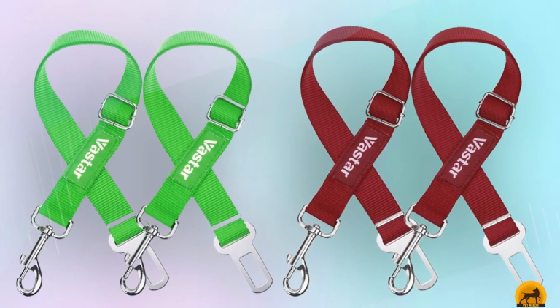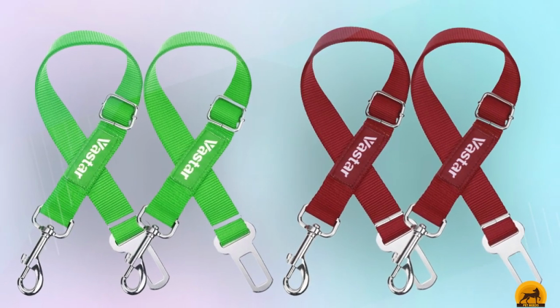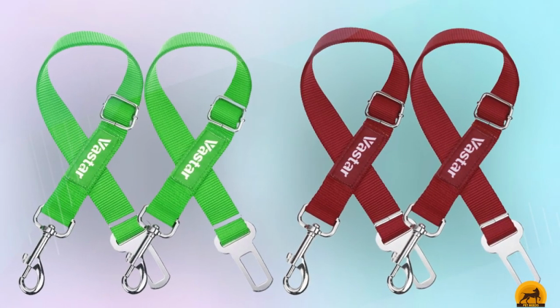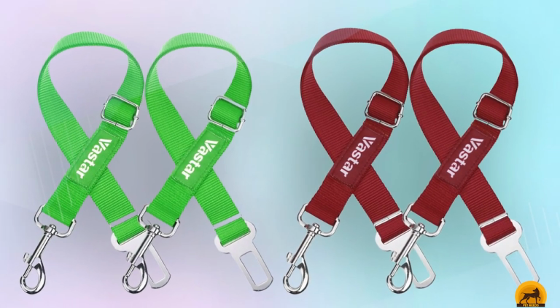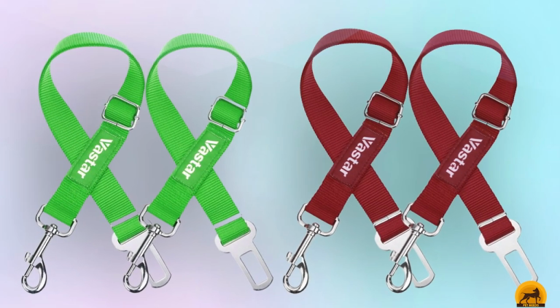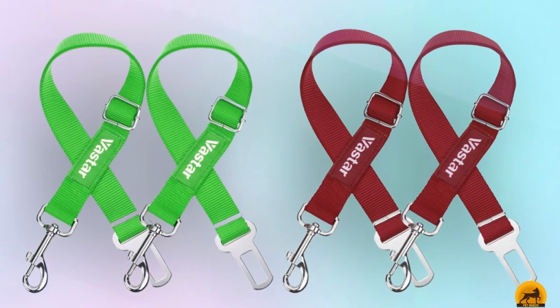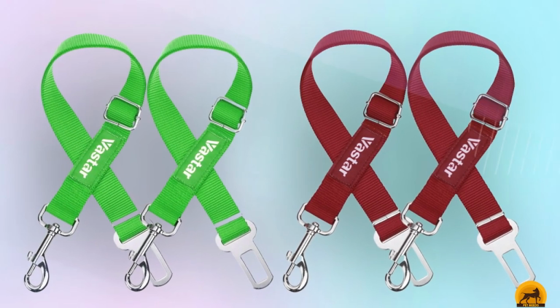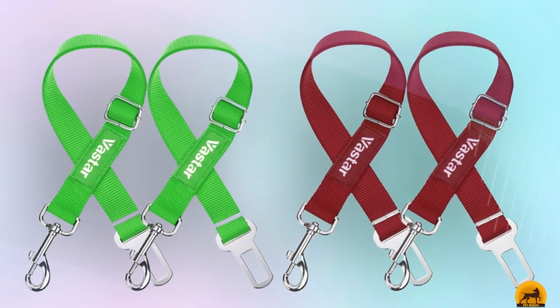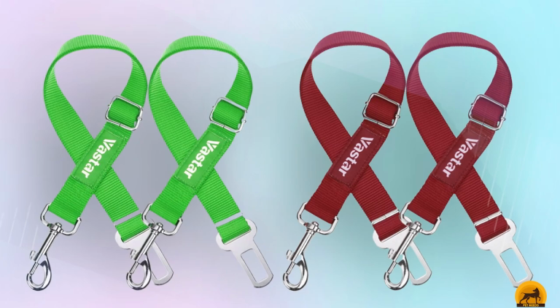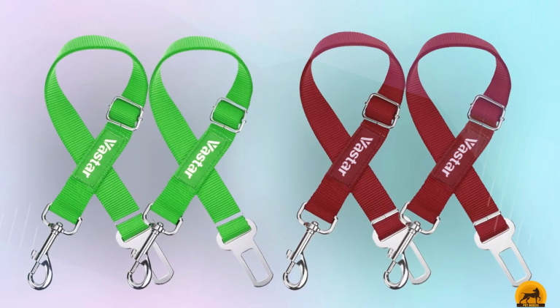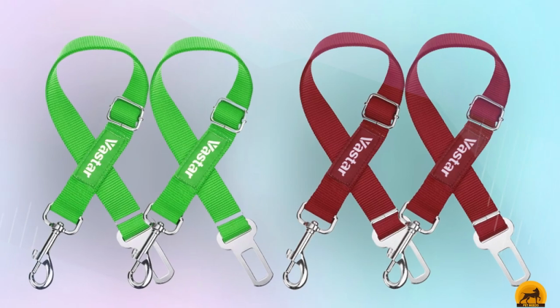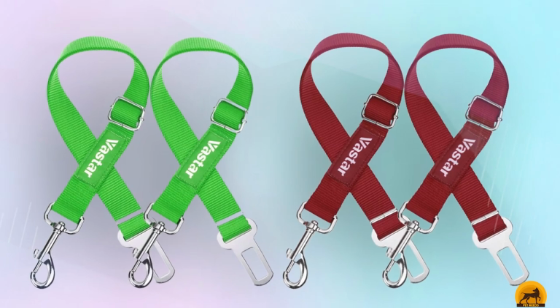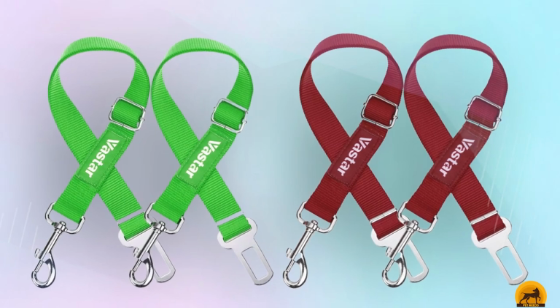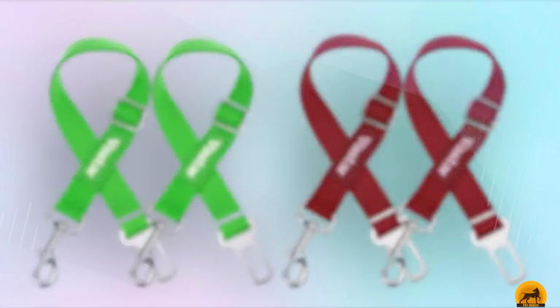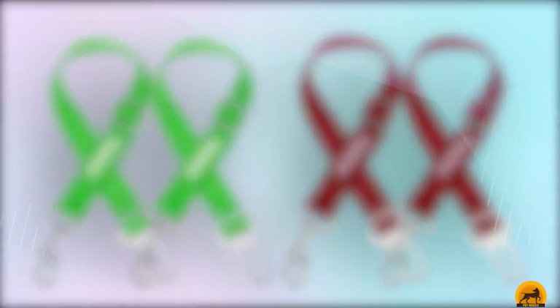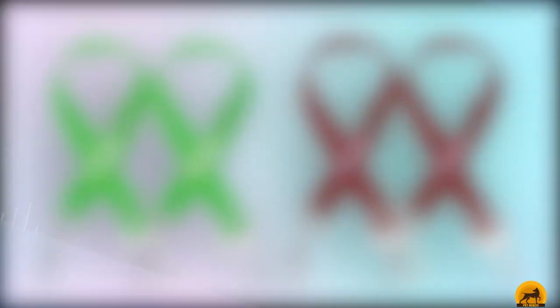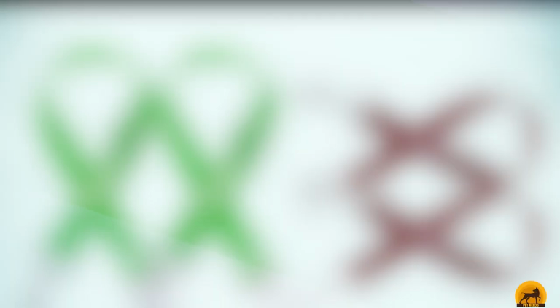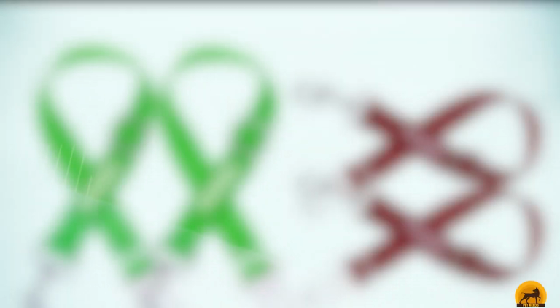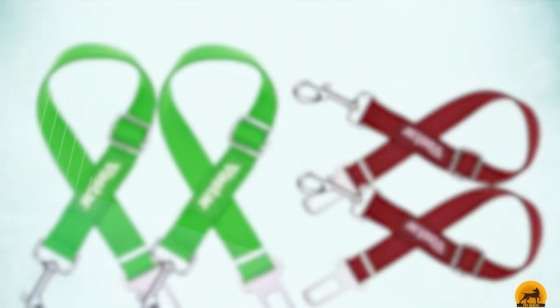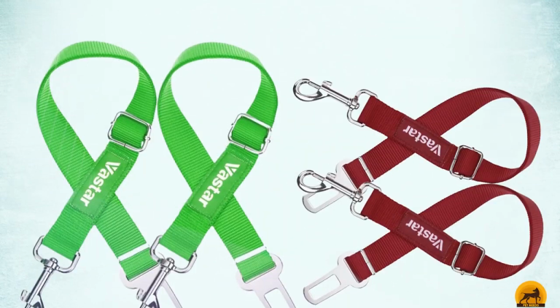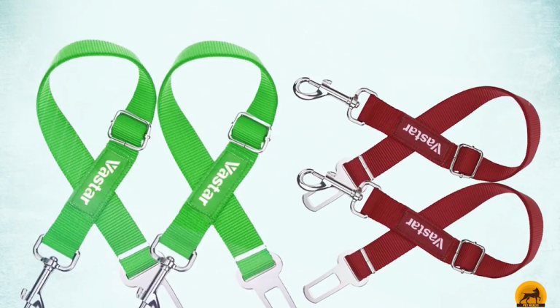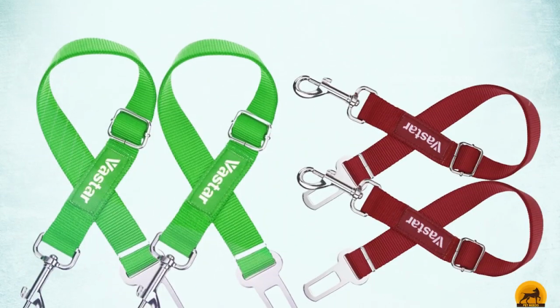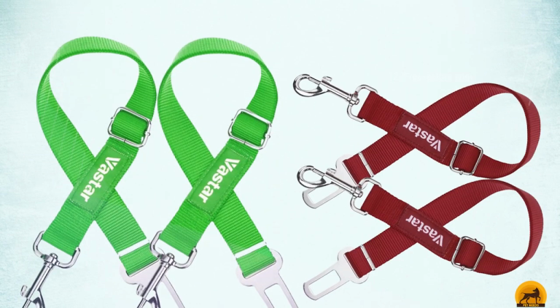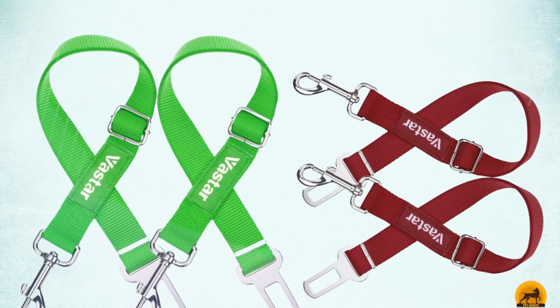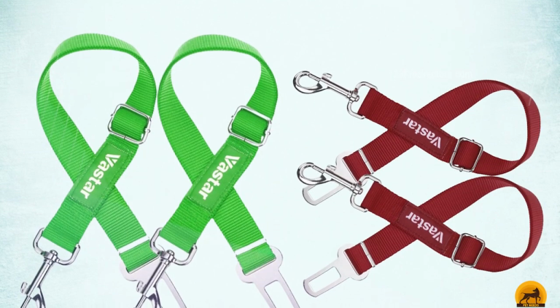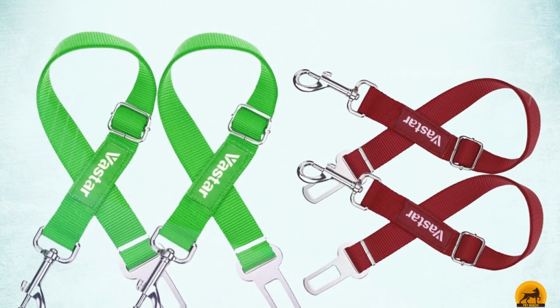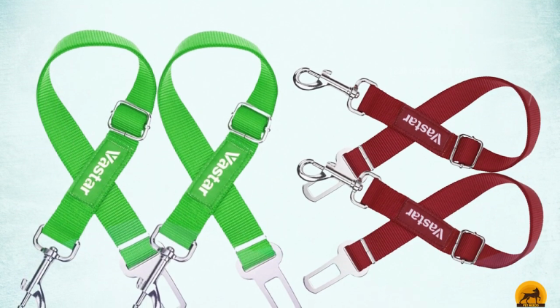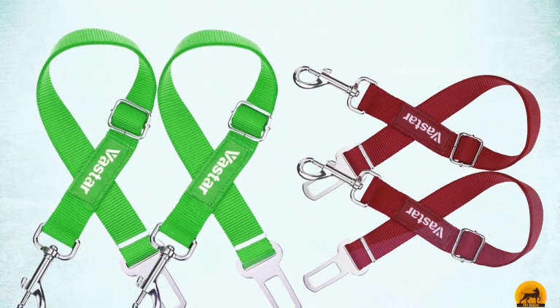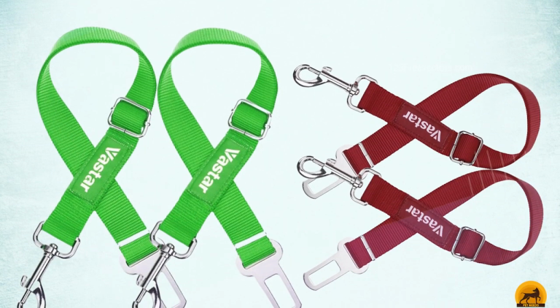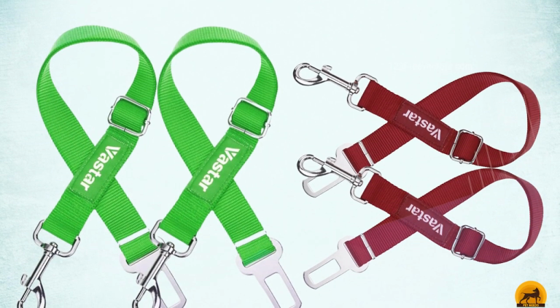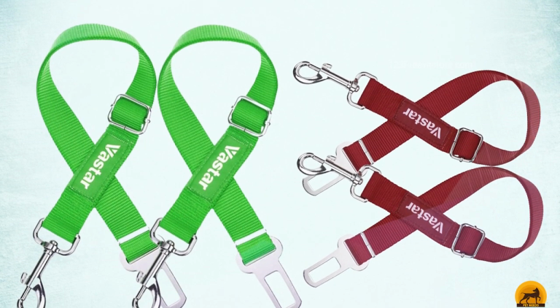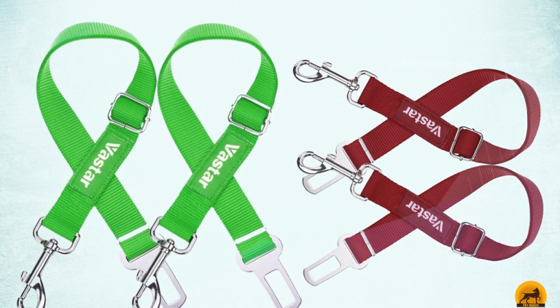Make sure to double-check that the seat belt slot on this product will be compatible with your car.